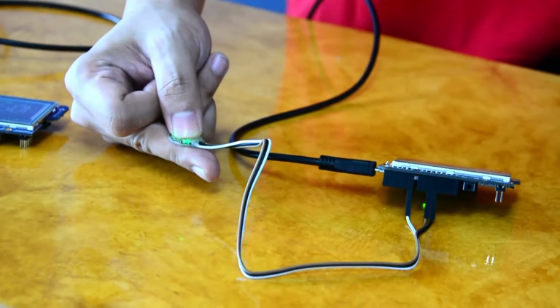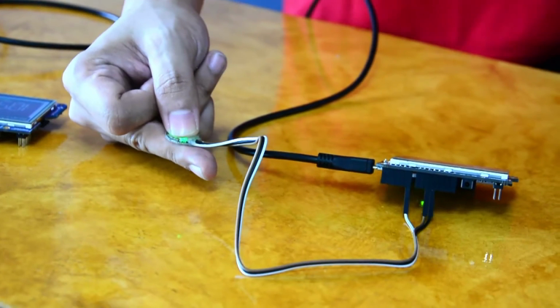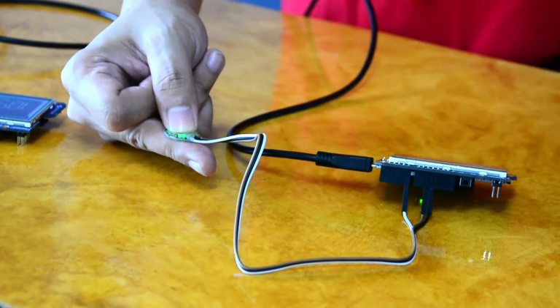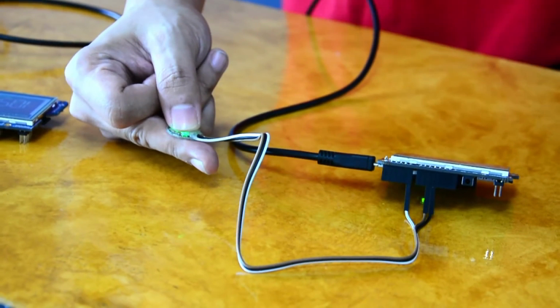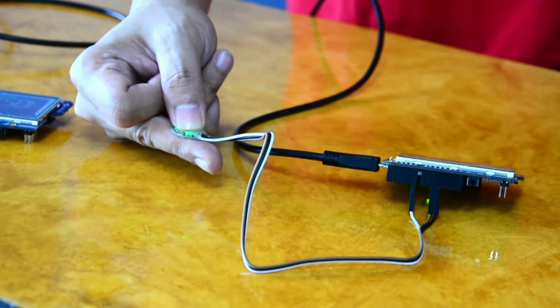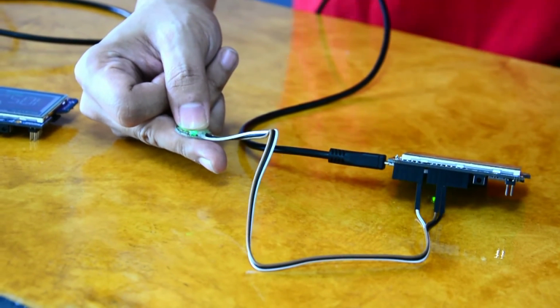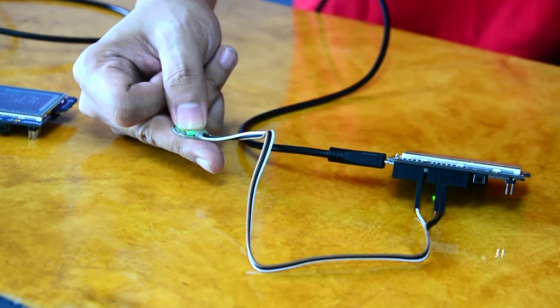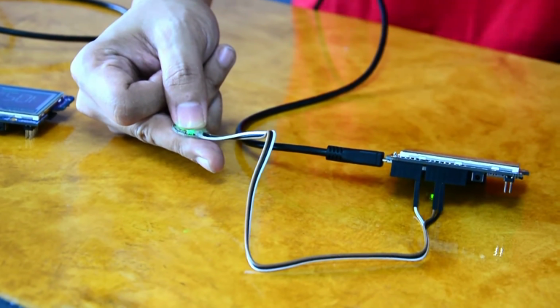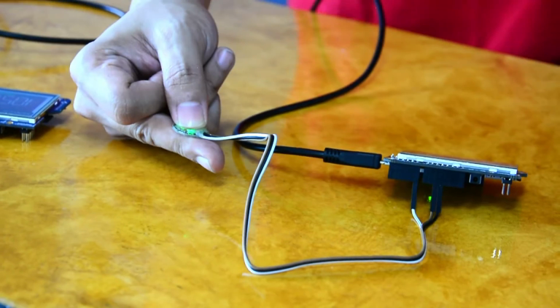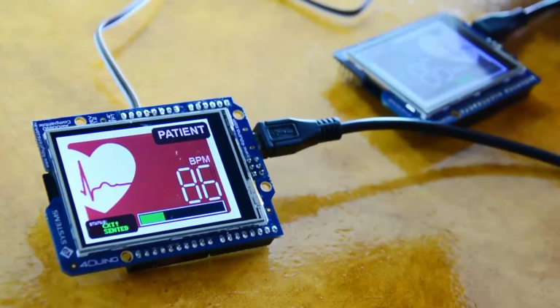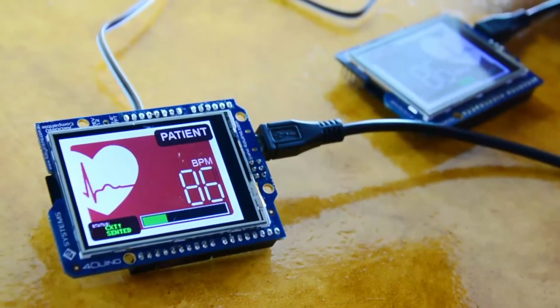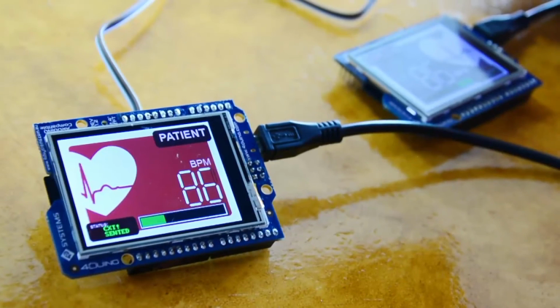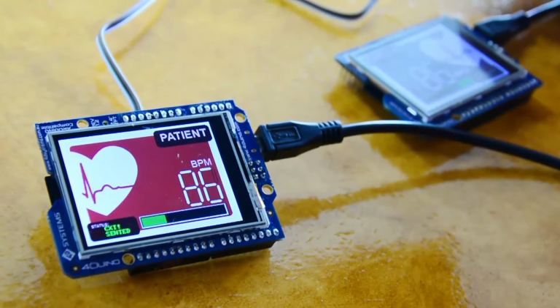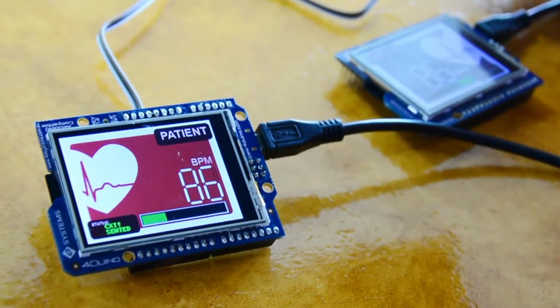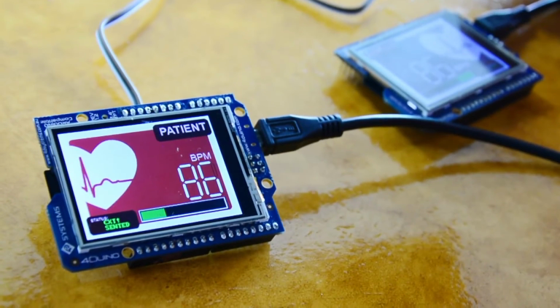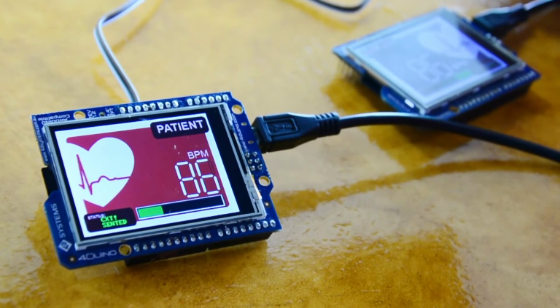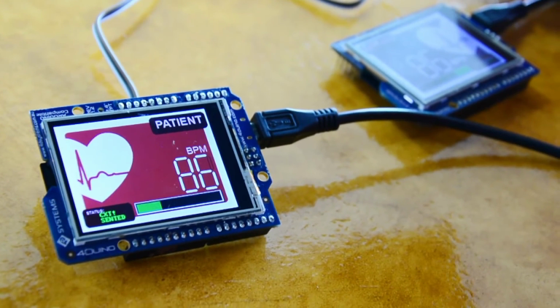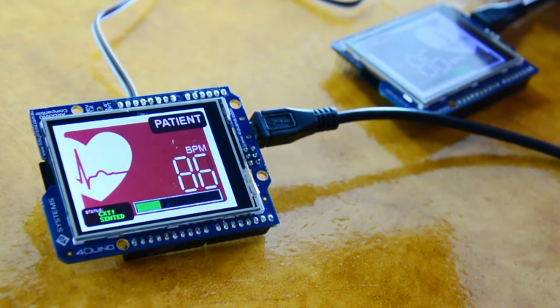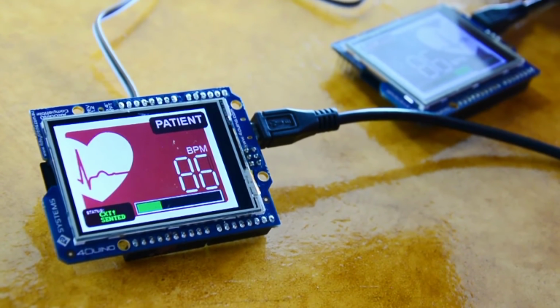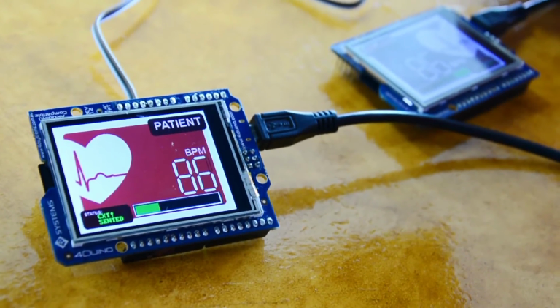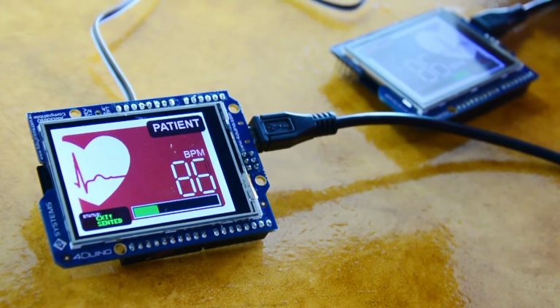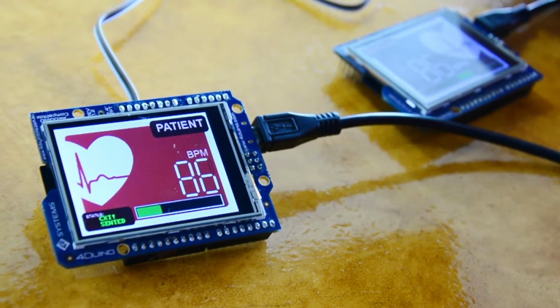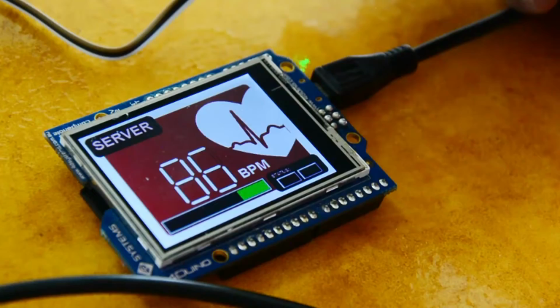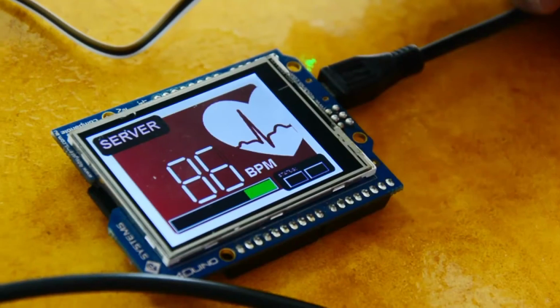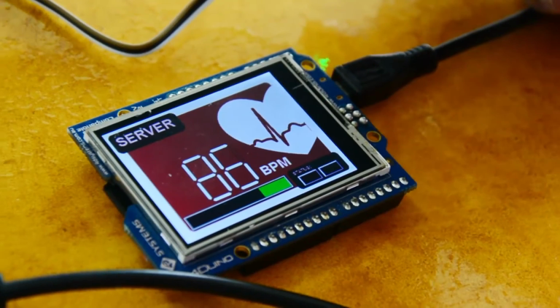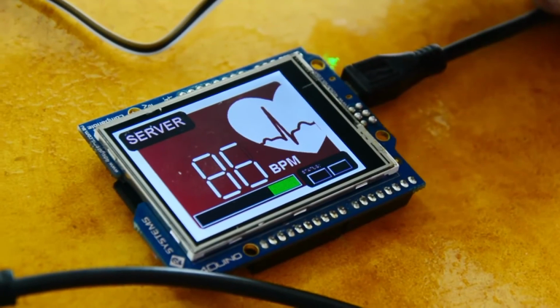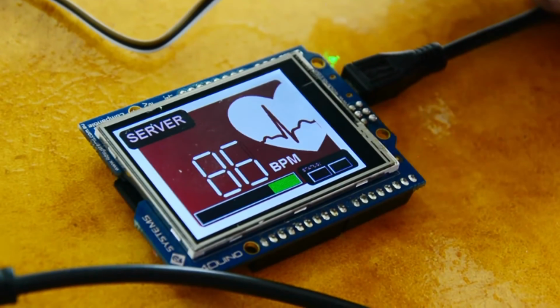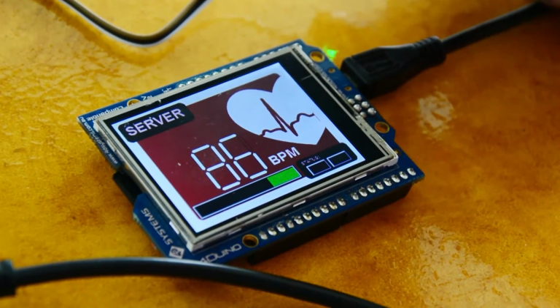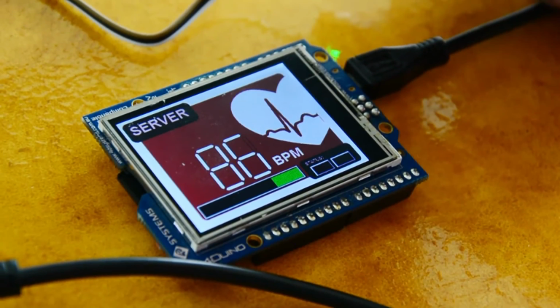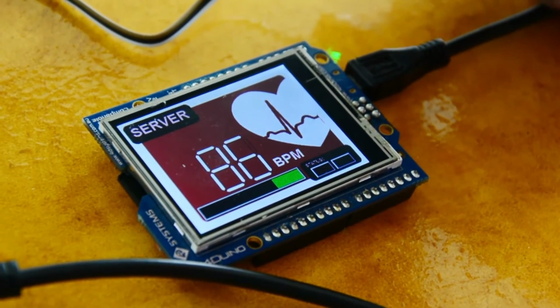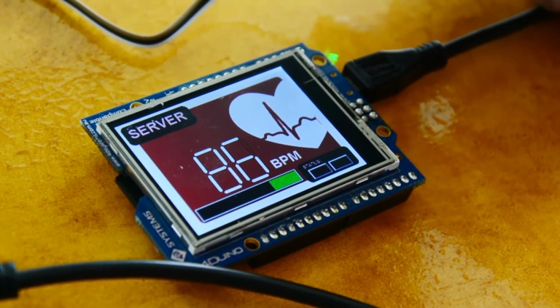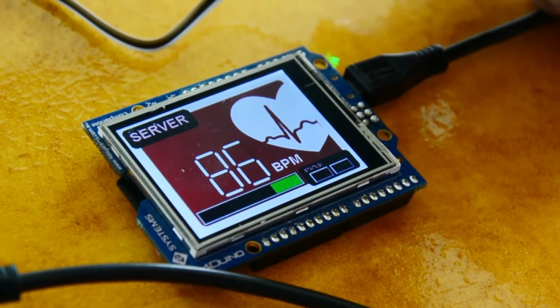Welcome to another episode of 4DProjectTutorials. For this episode, we will be building a FORDUINO Pulse Rate Monitor System.